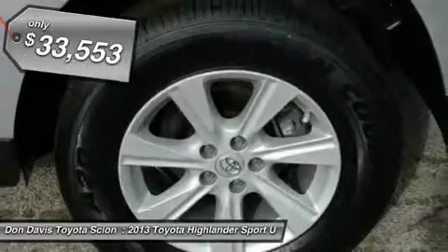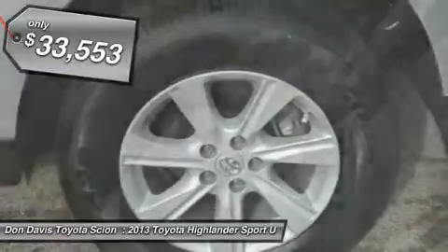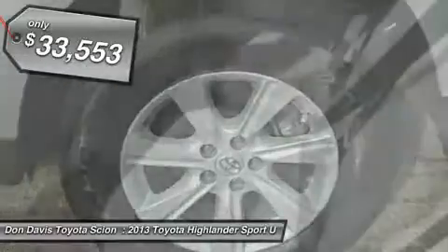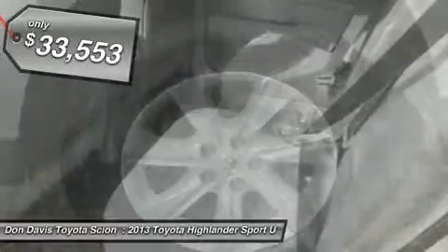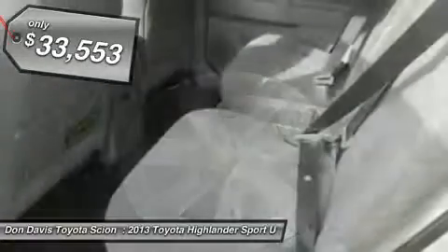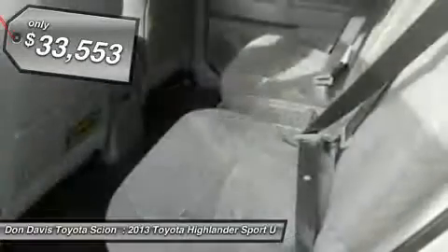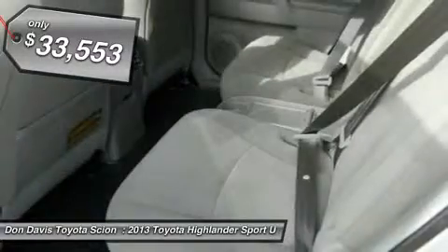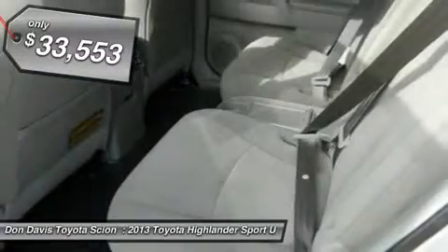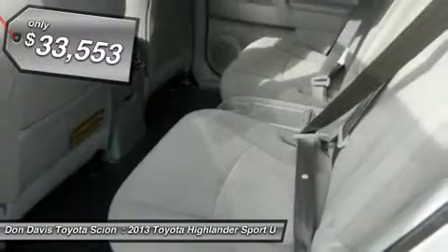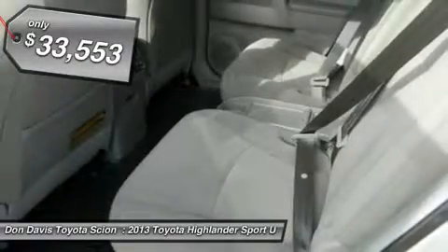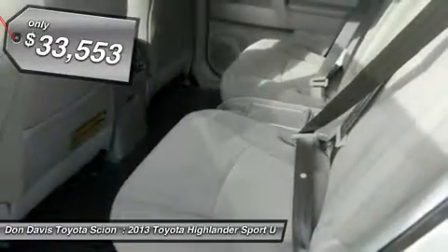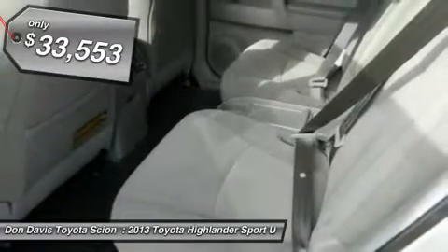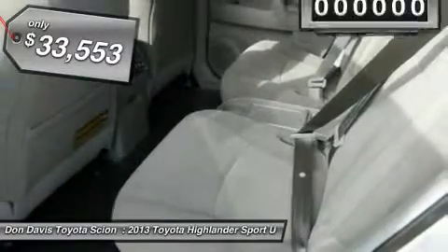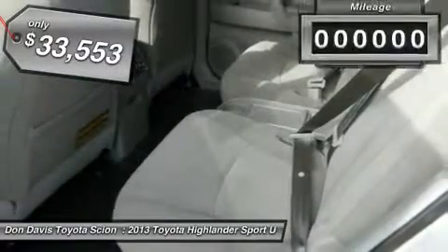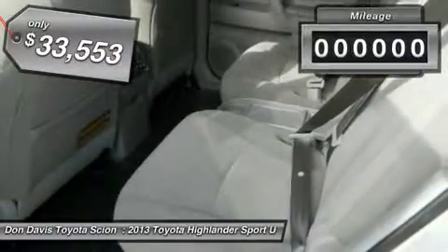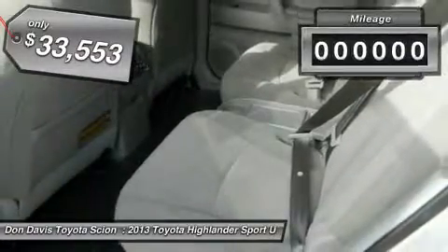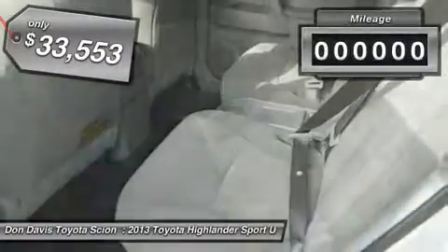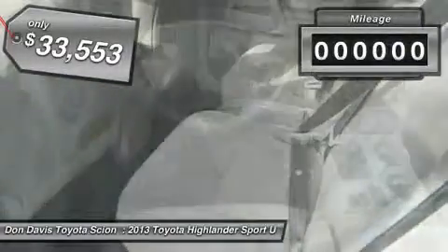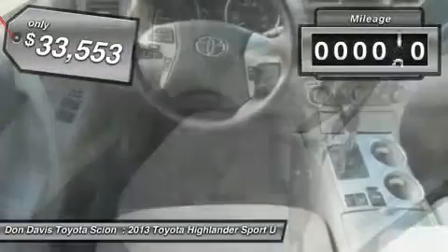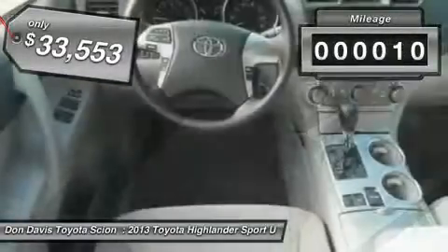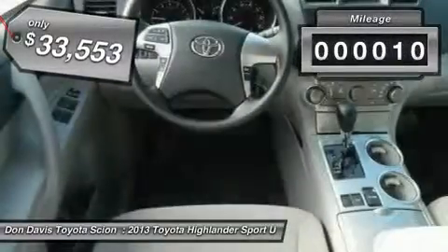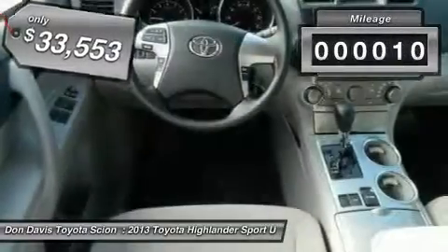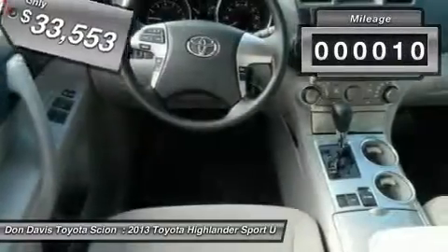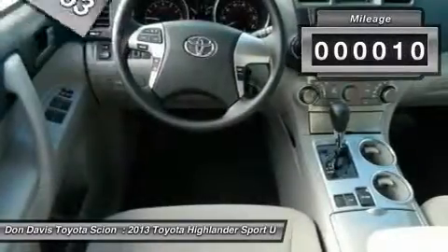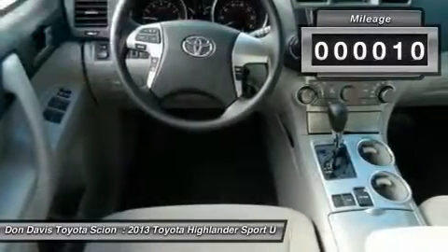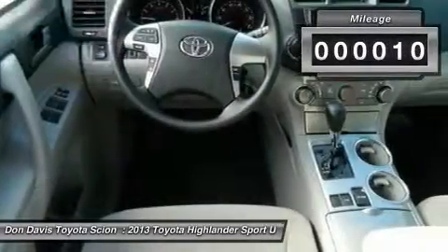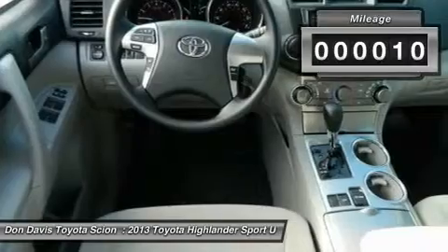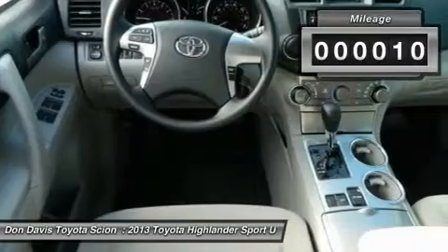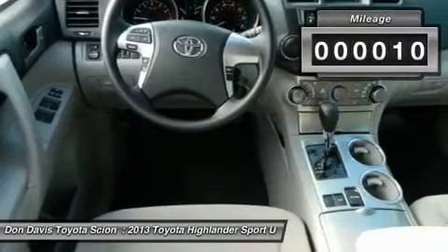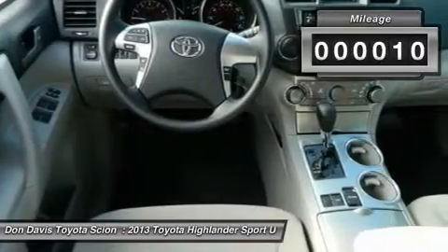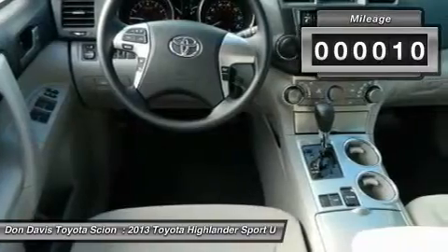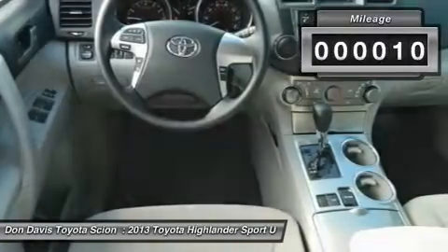It's priced below $35,000, and this vehicle has less than 100 miles.